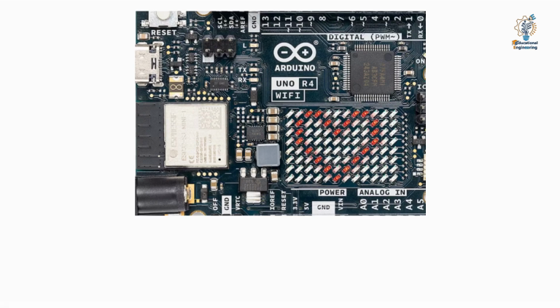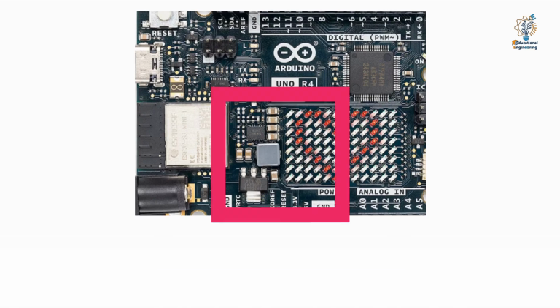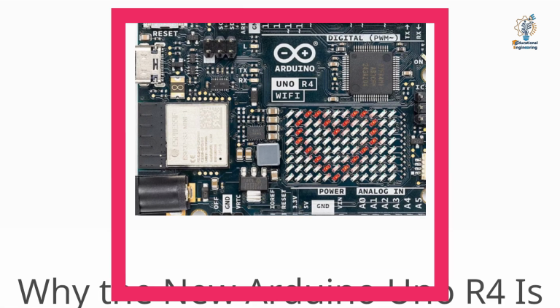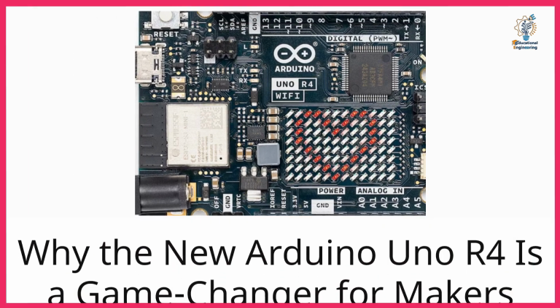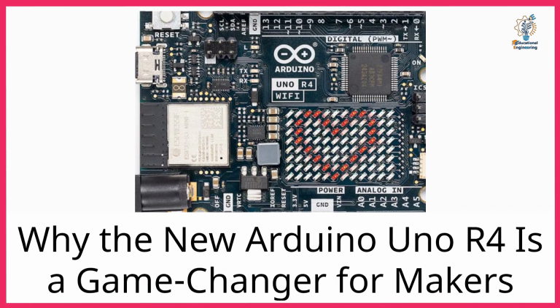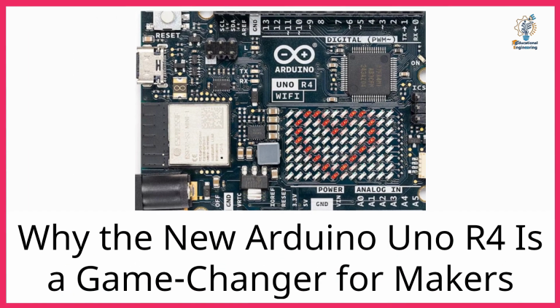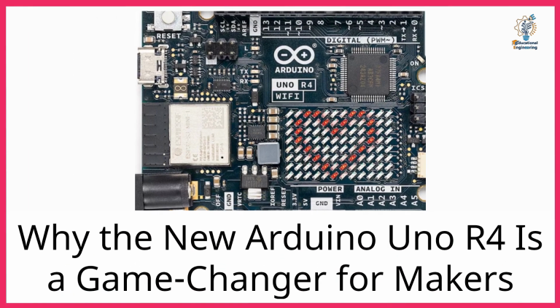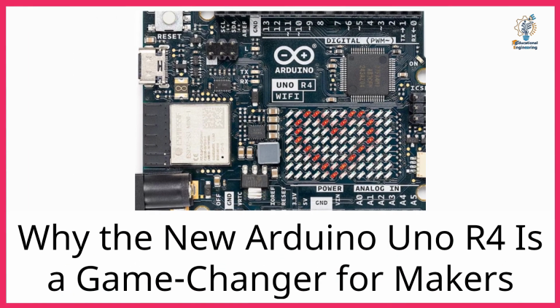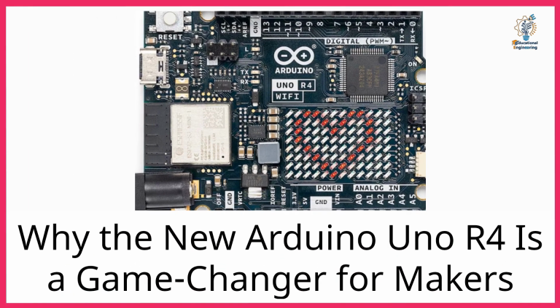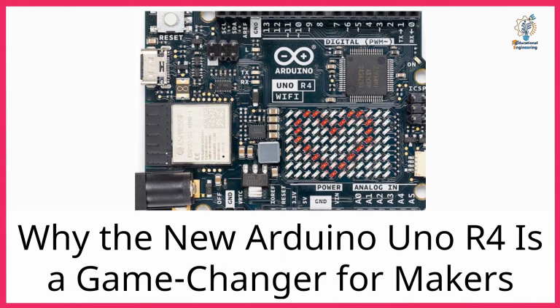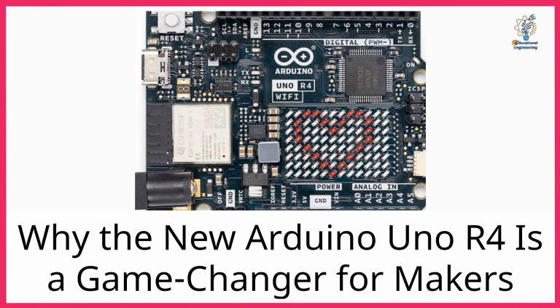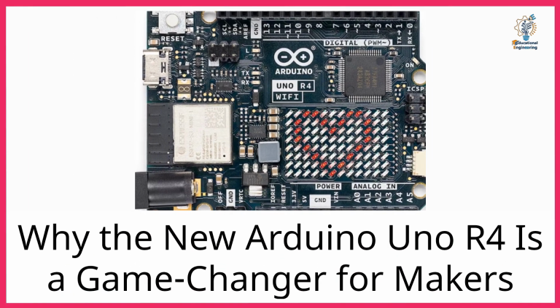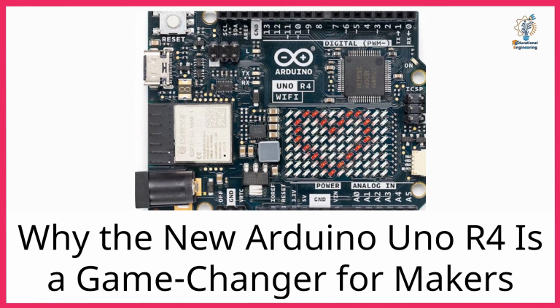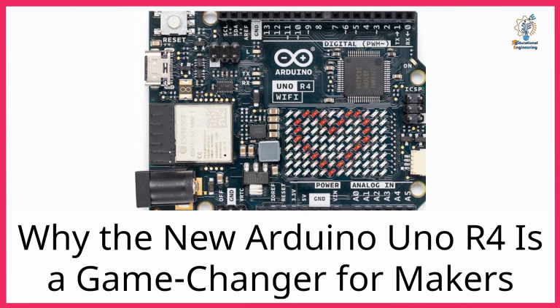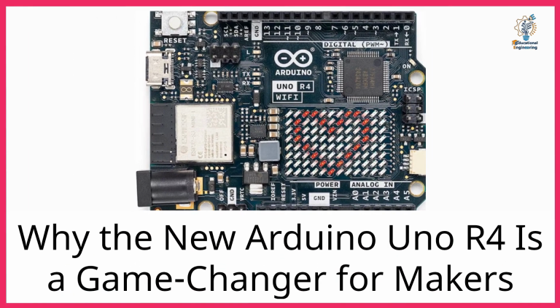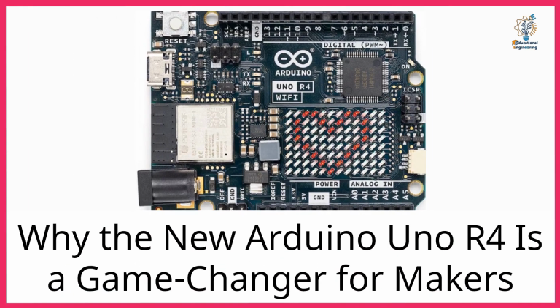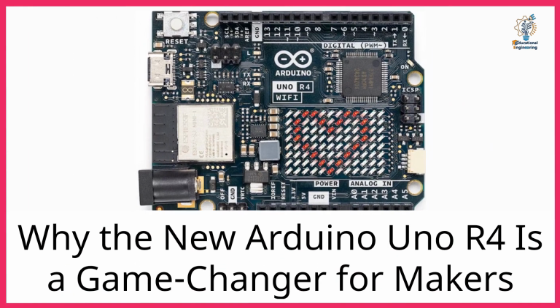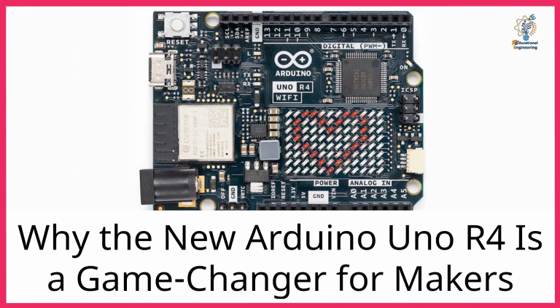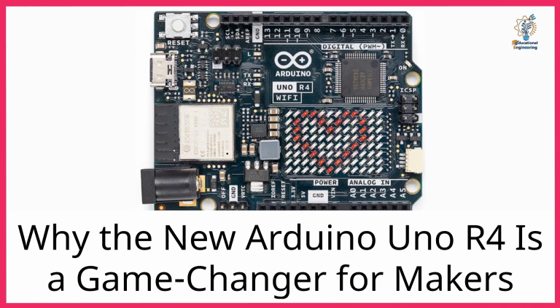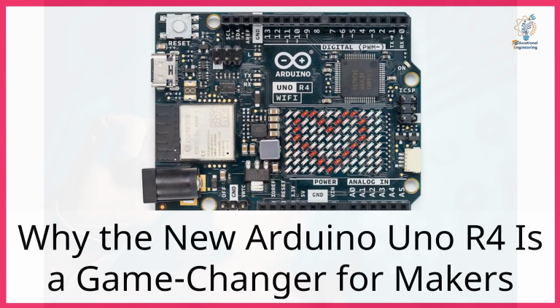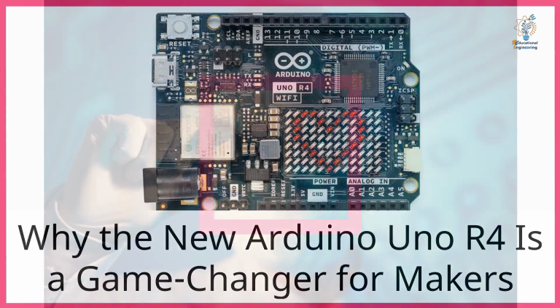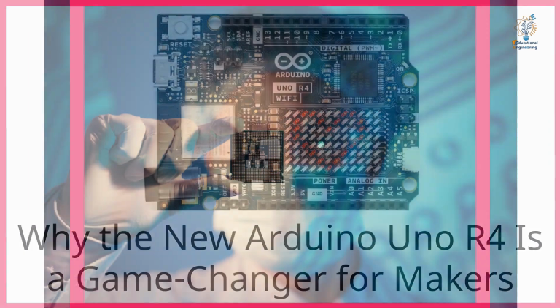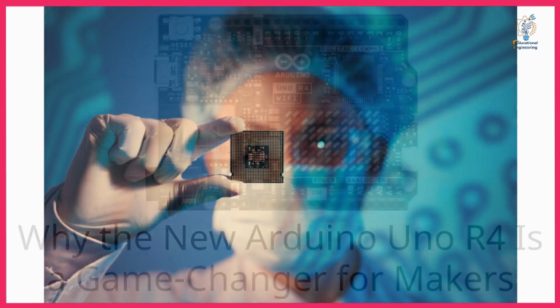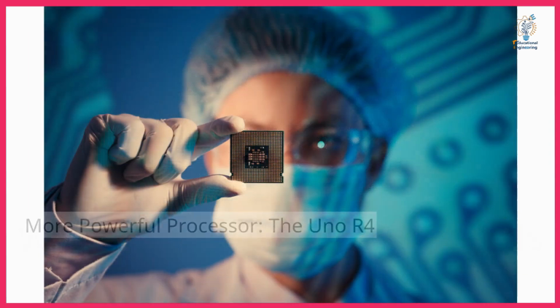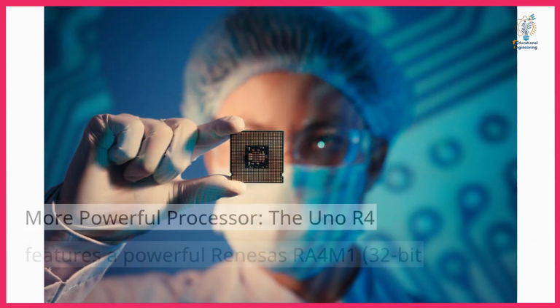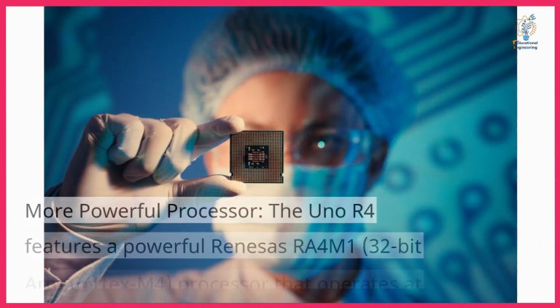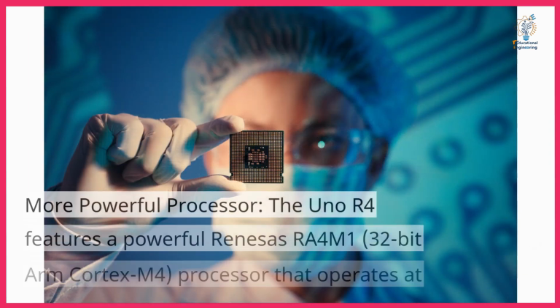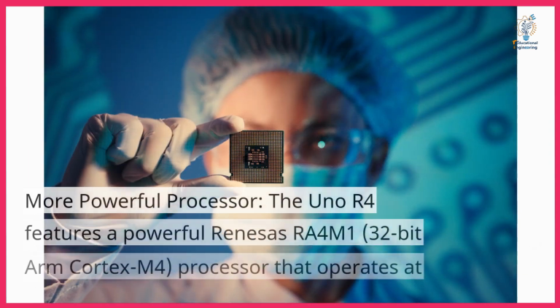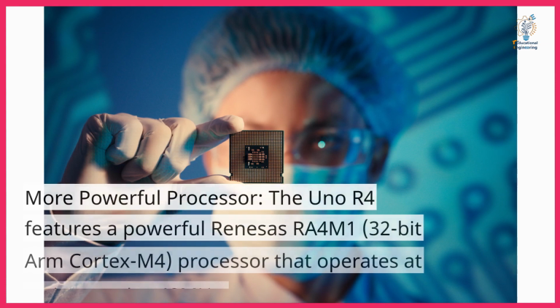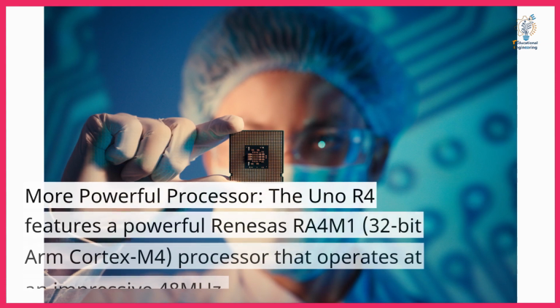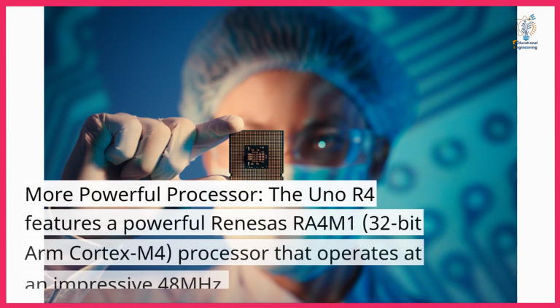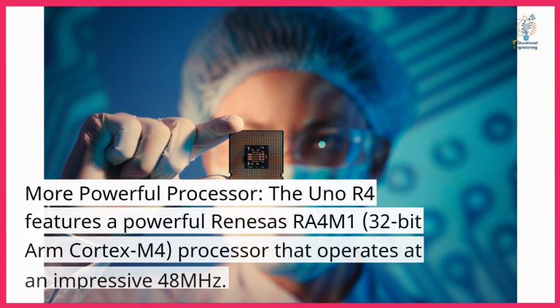Why the new Arduino Uno R4 is a game-changer for makers. More powerful processor.